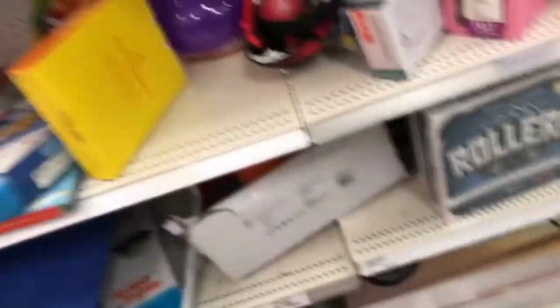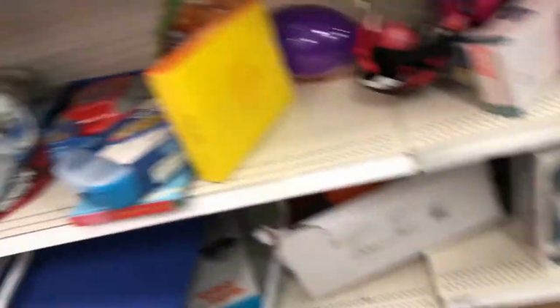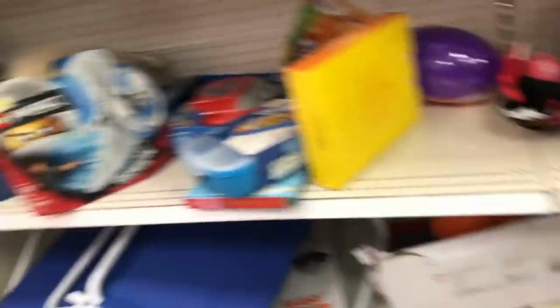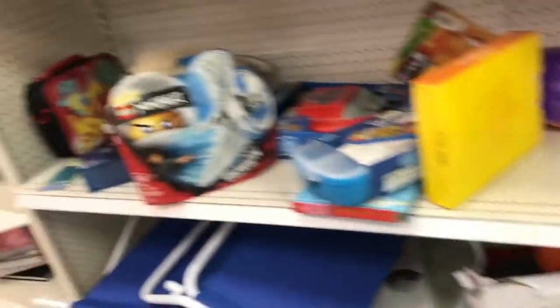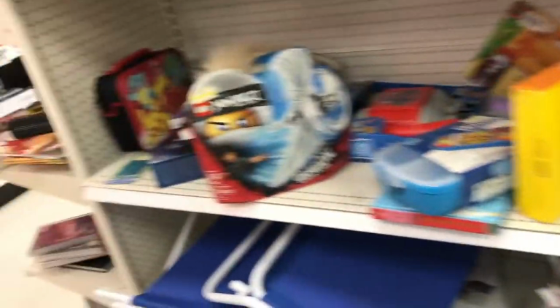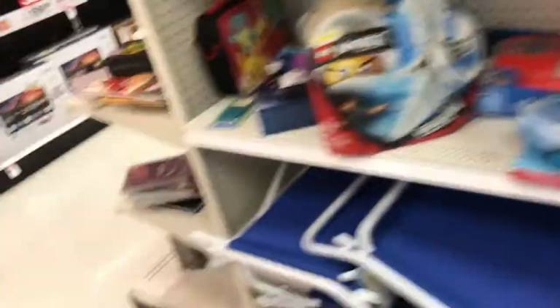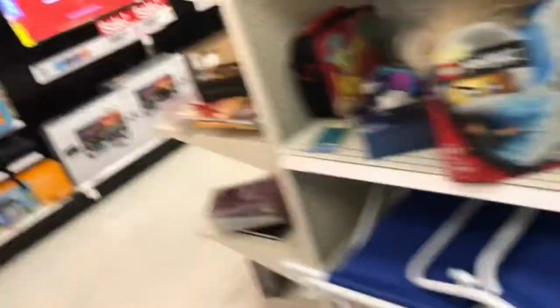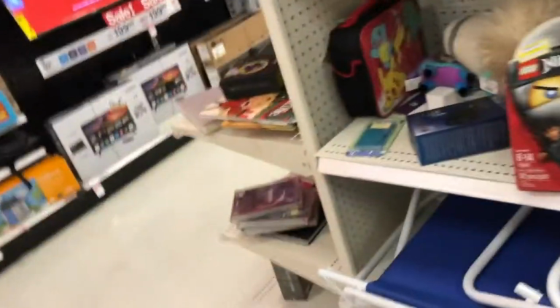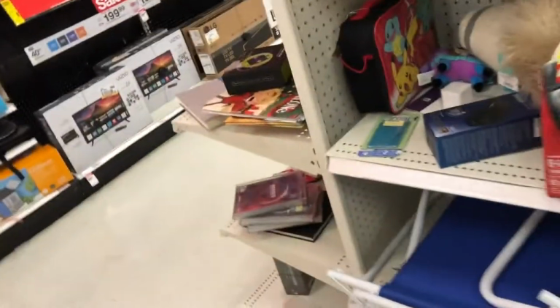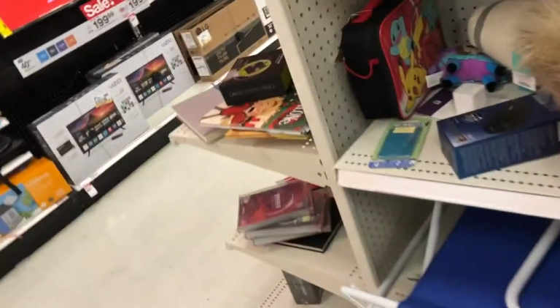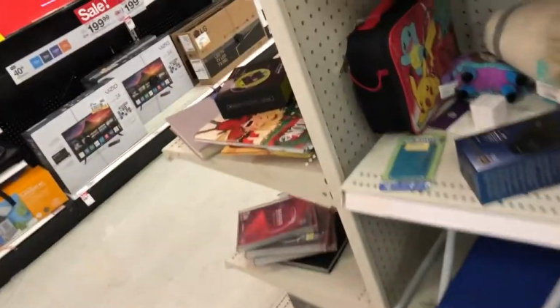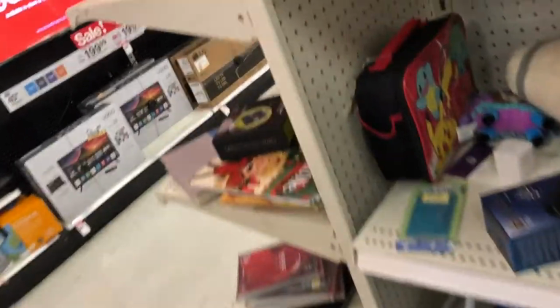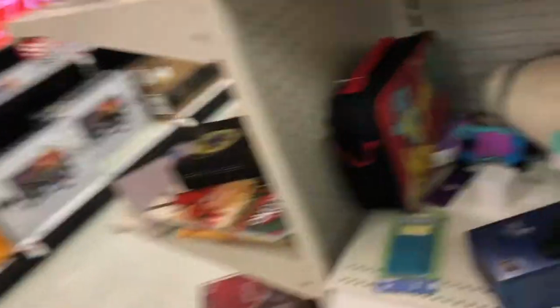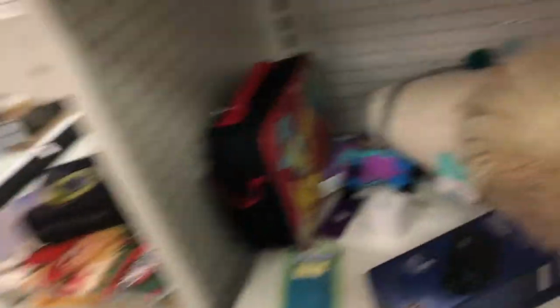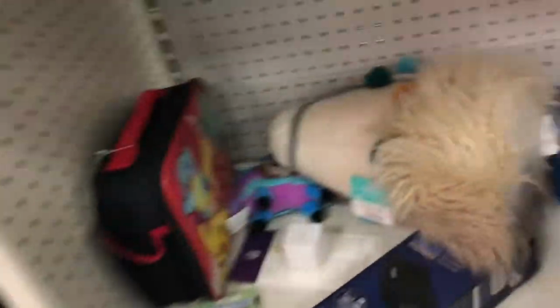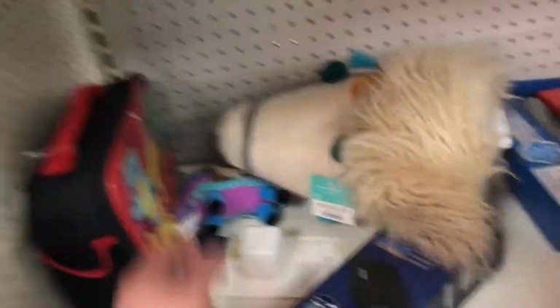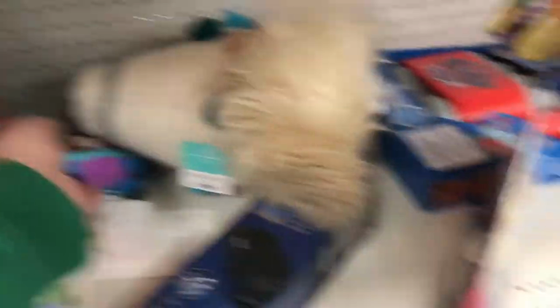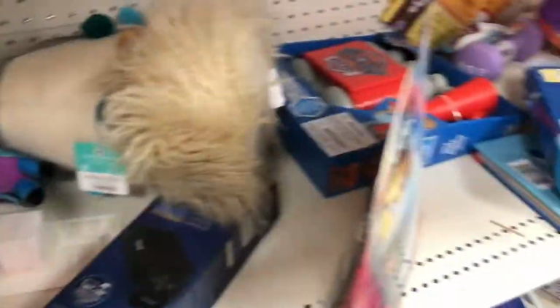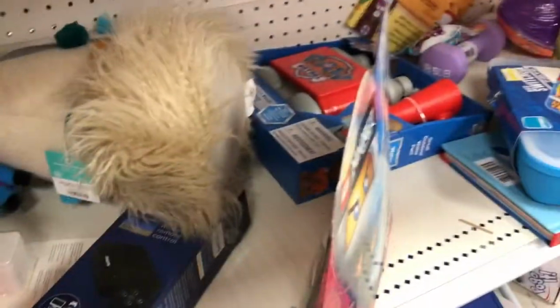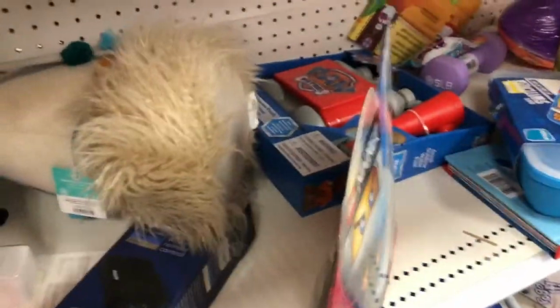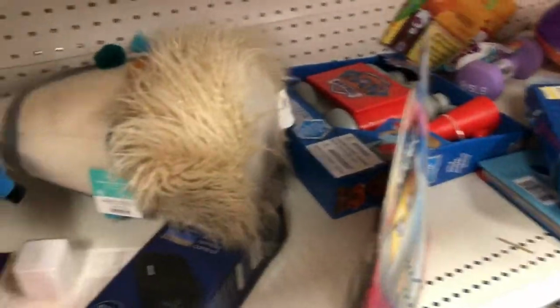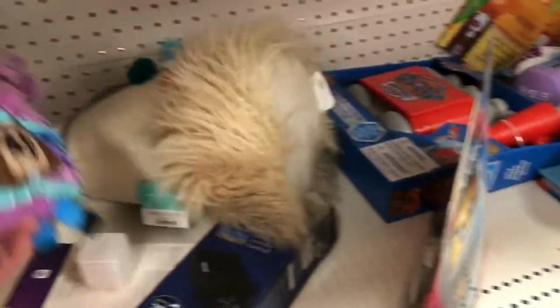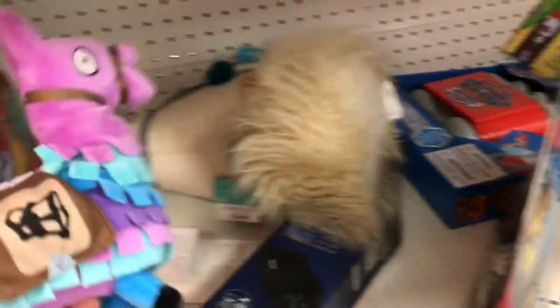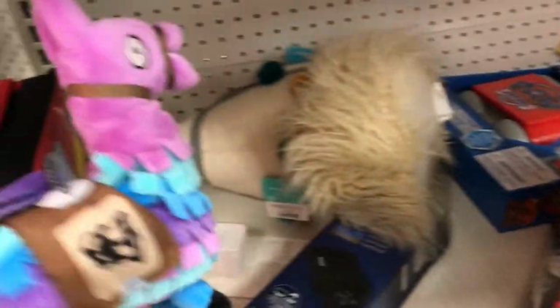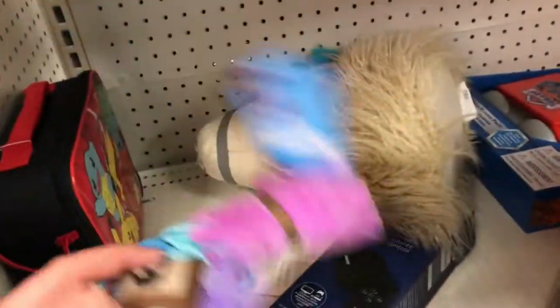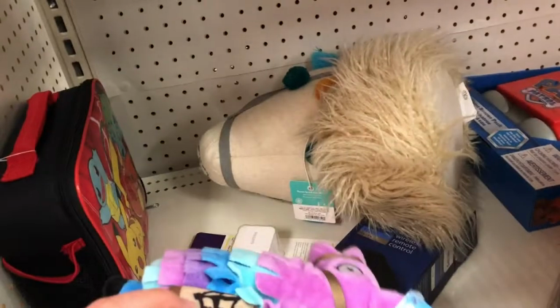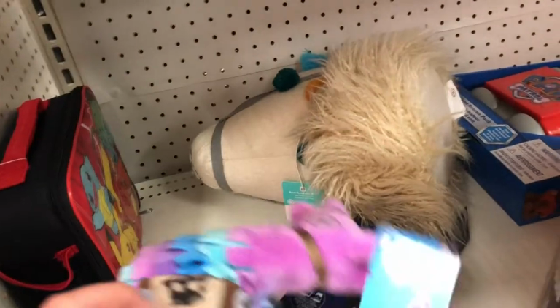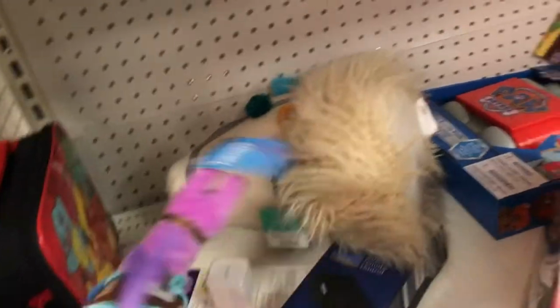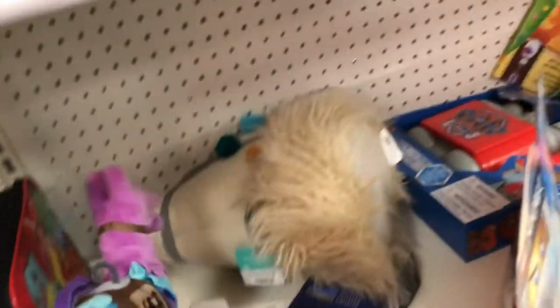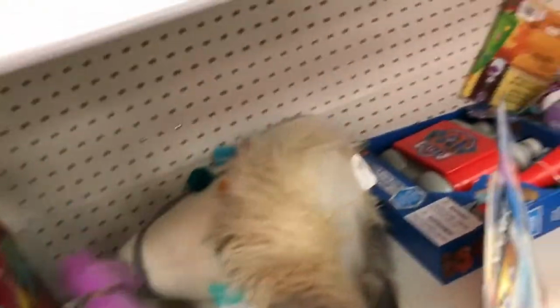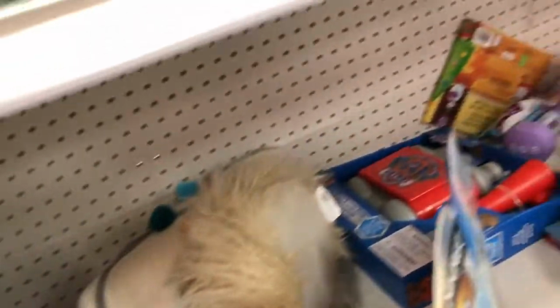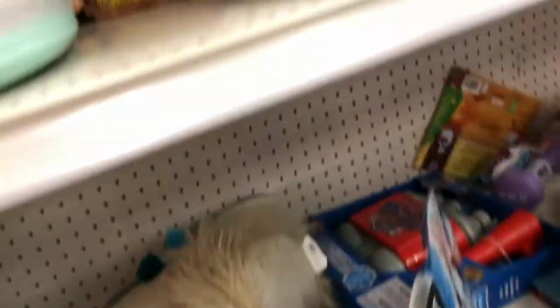Hey guys, I just wanted to make a quick little video of the clearance section.